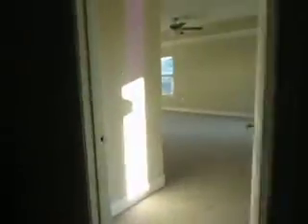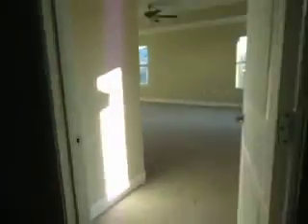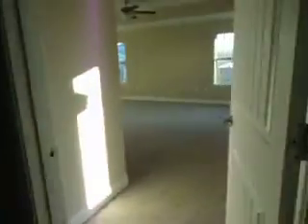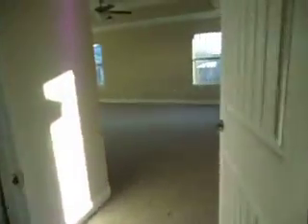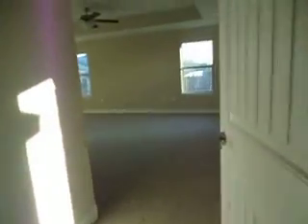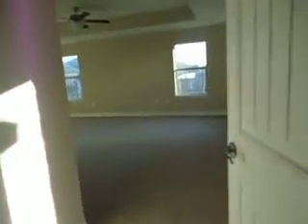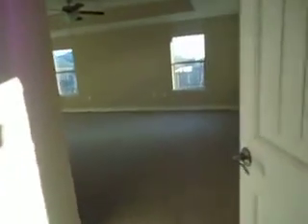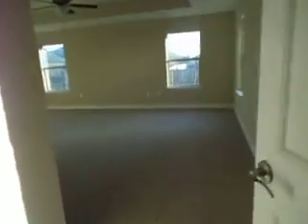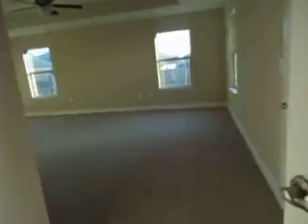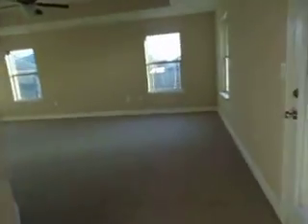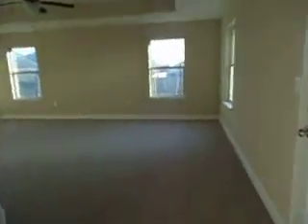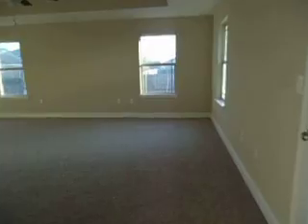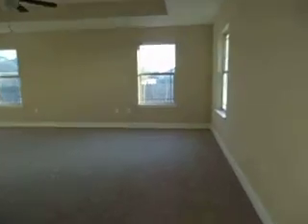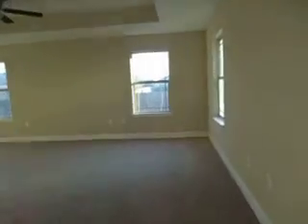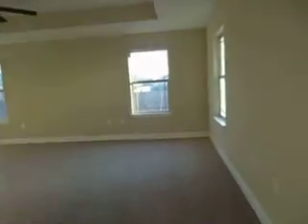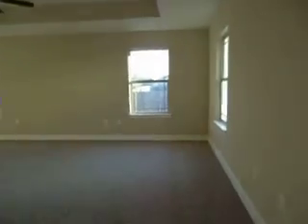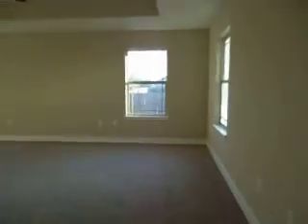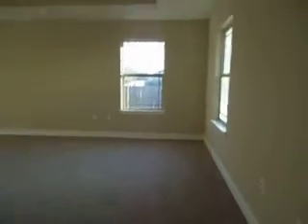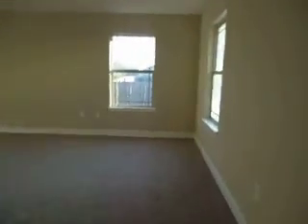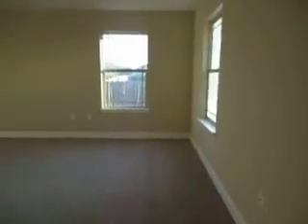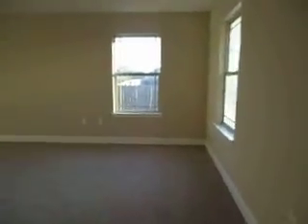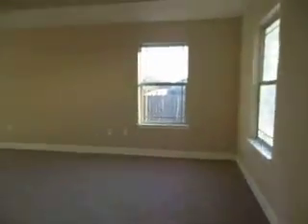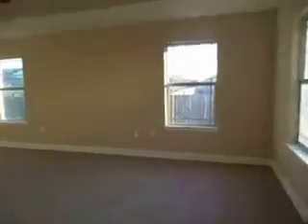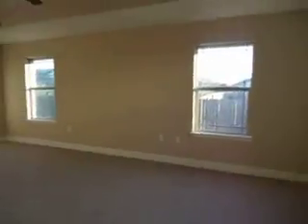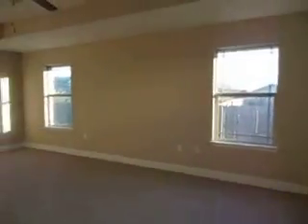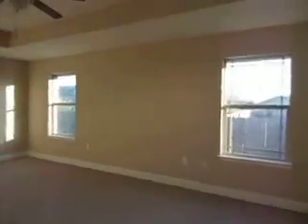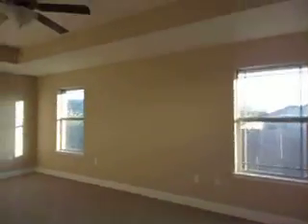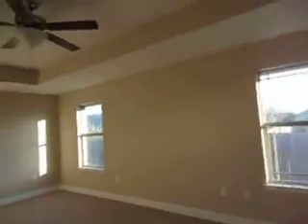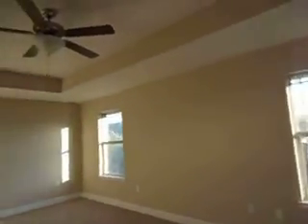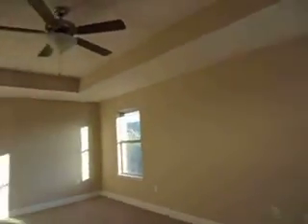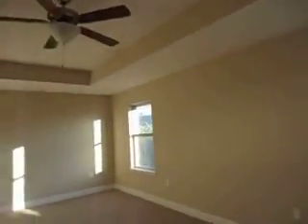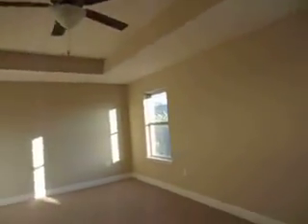This is a ranch, not a two-story. Large master with a box tray ceiling.